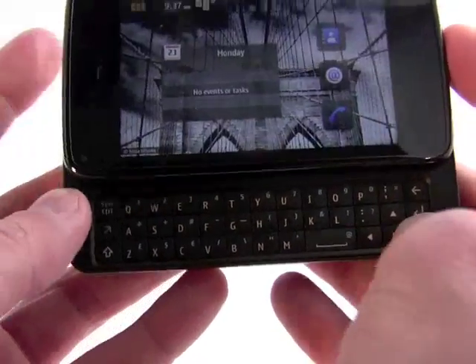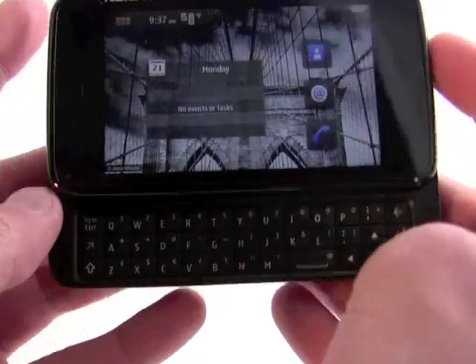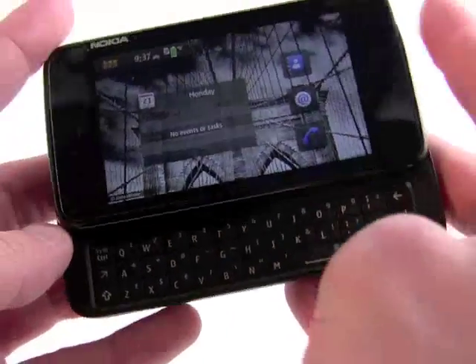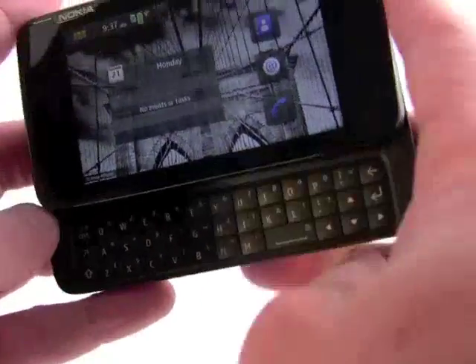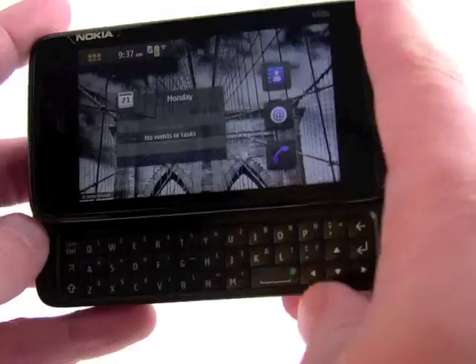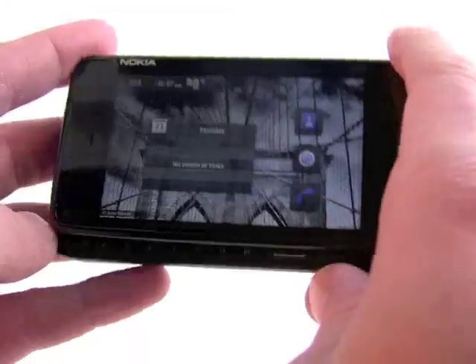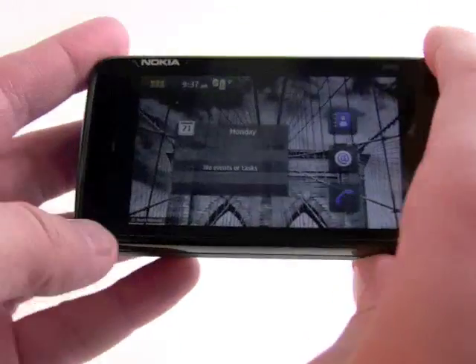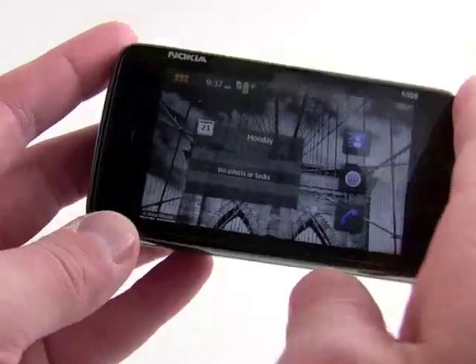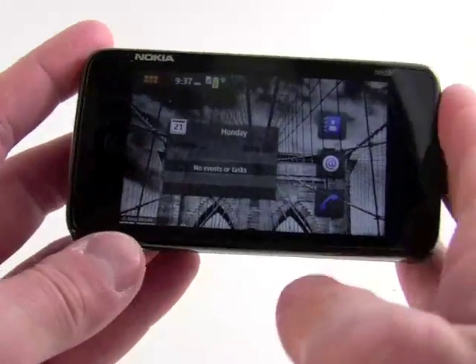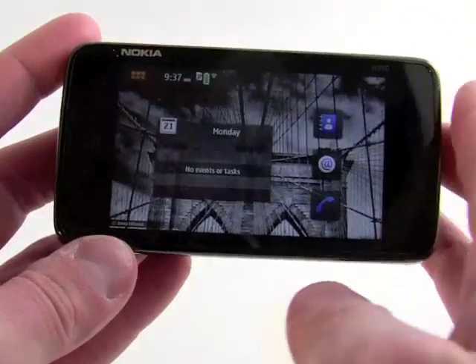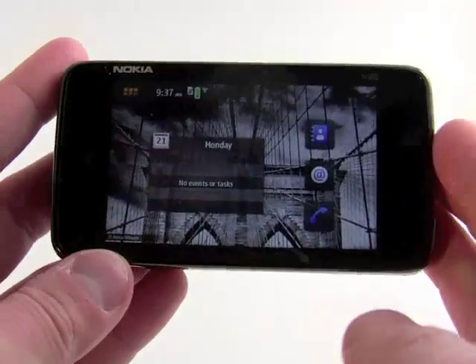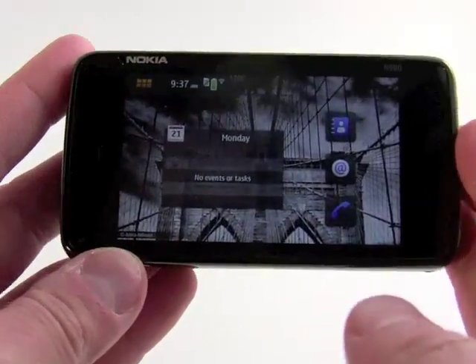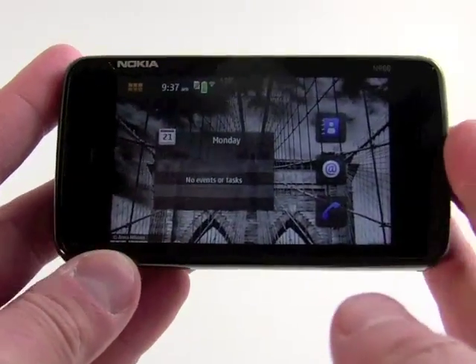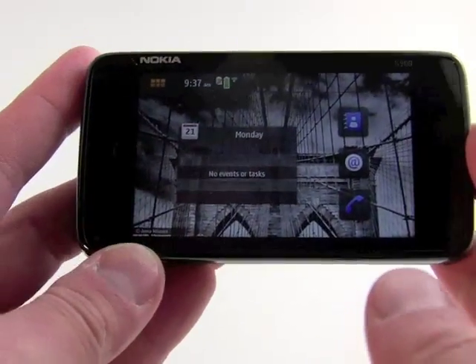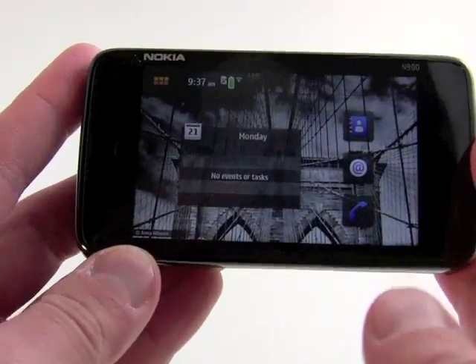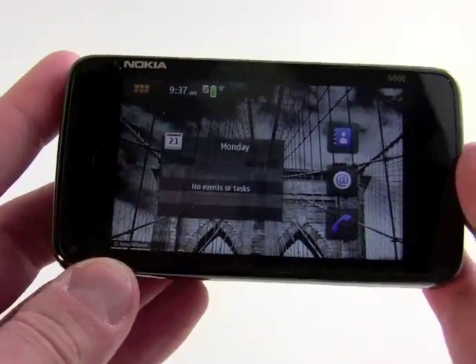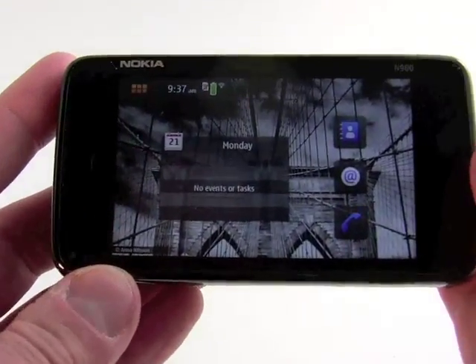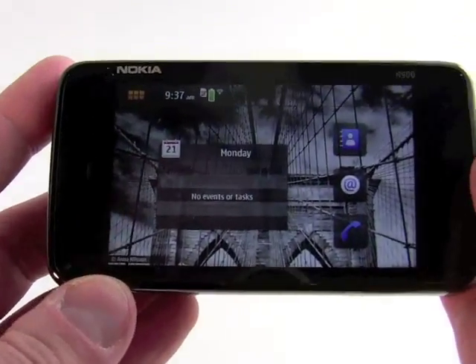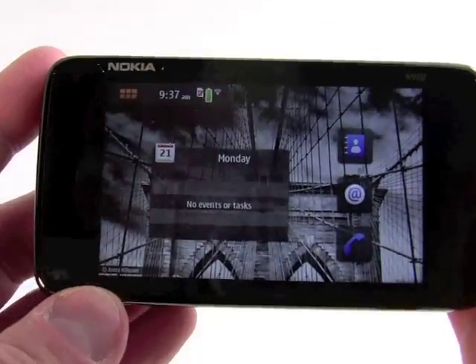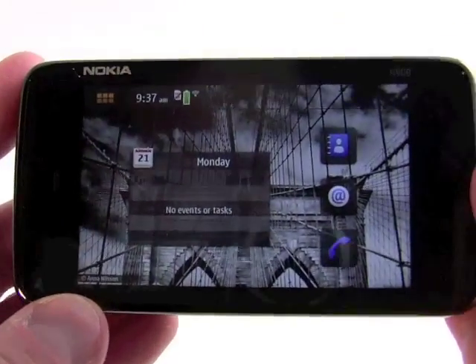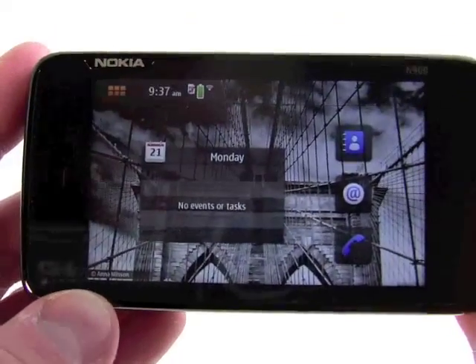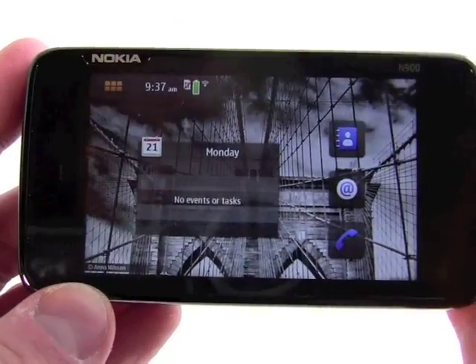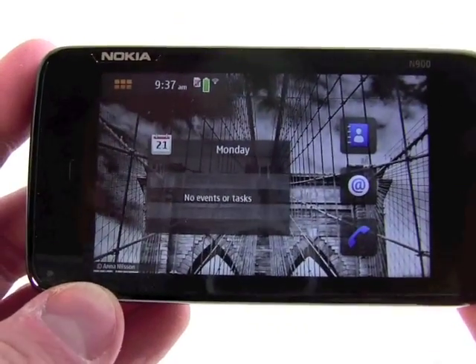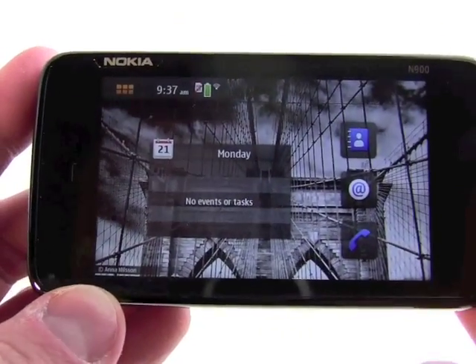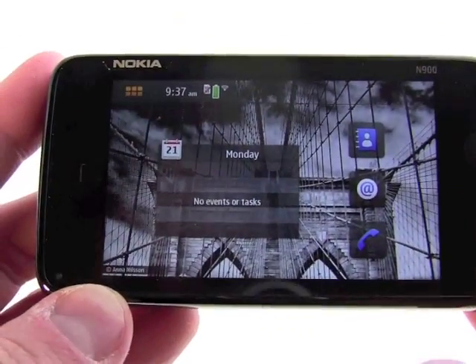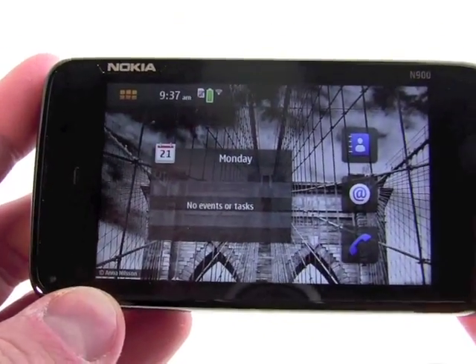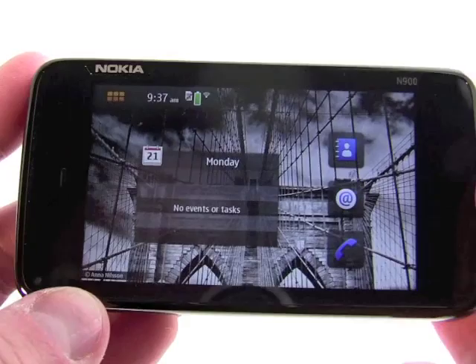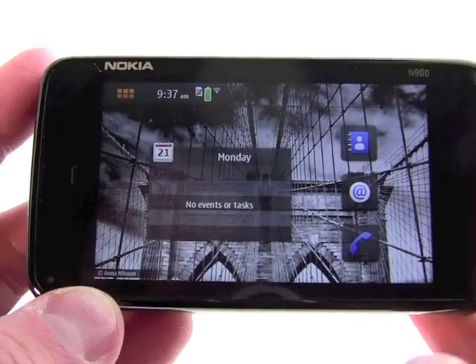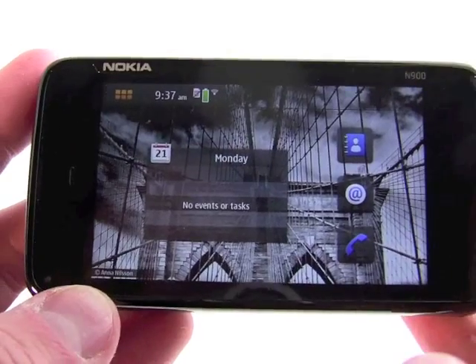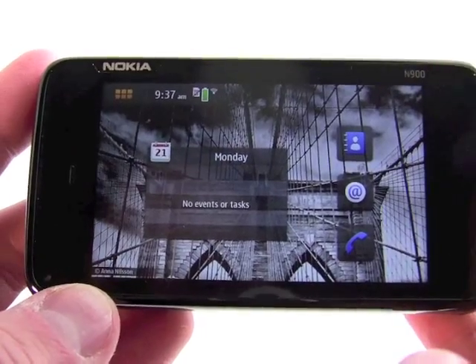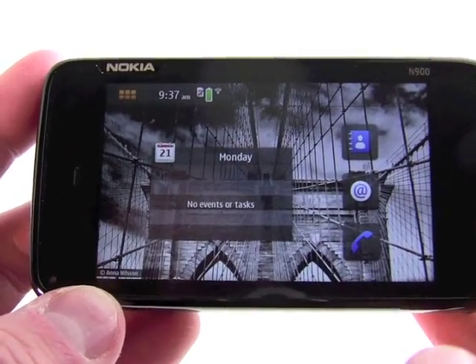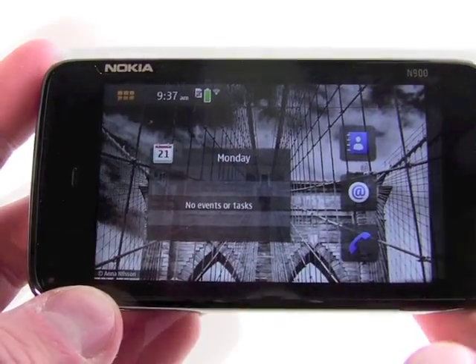What really sets this device apart, of course, is the Maemo-based user interface. So we're going to zoom in a little bit and take a look at that.